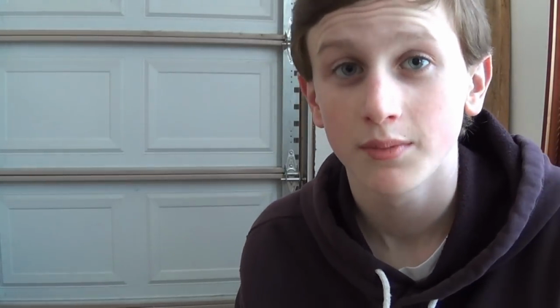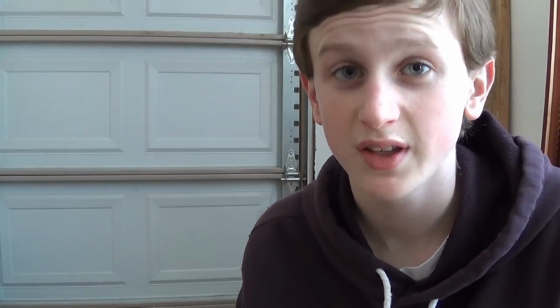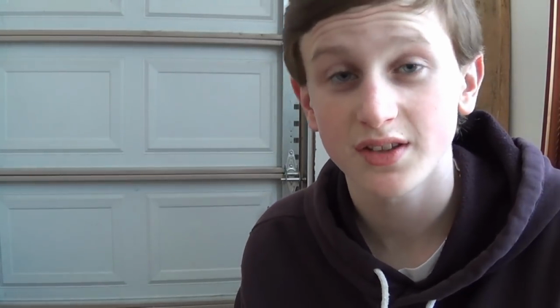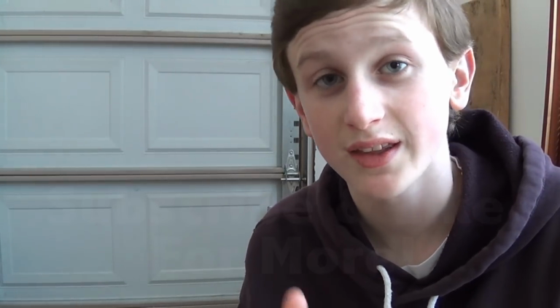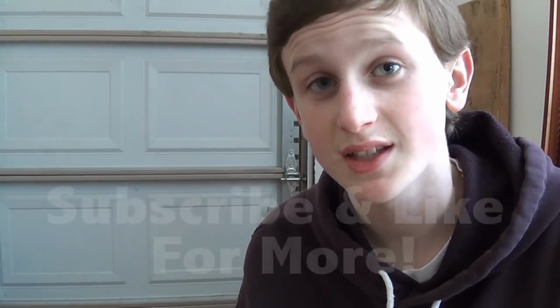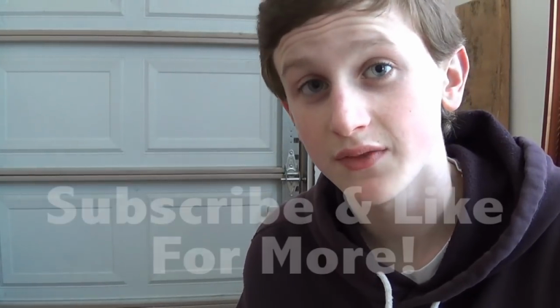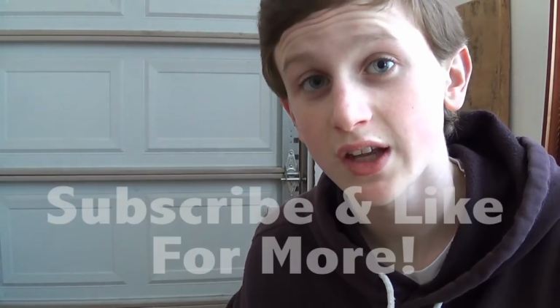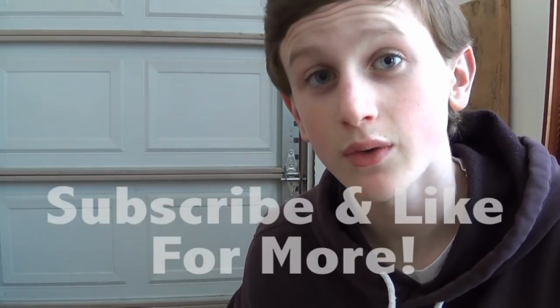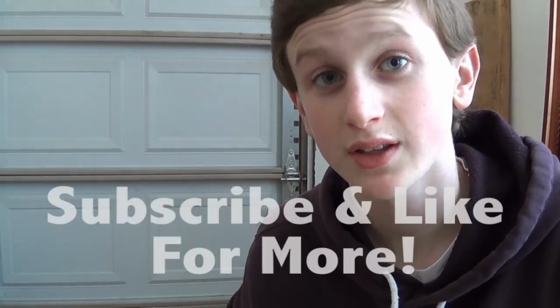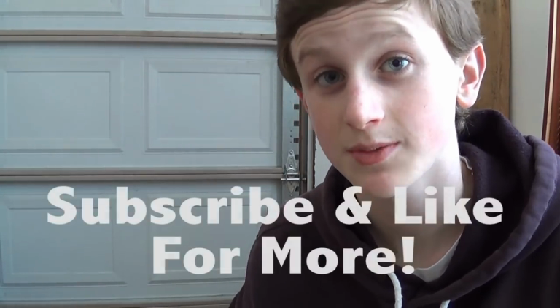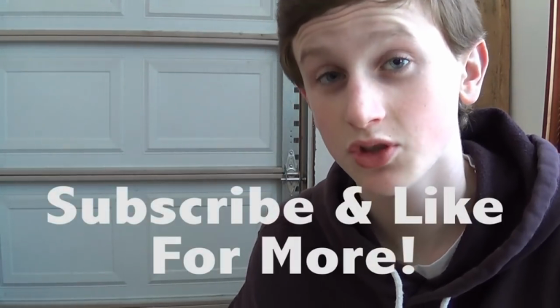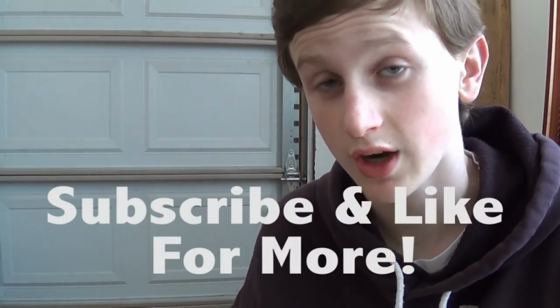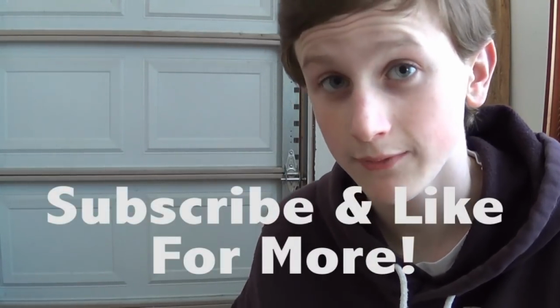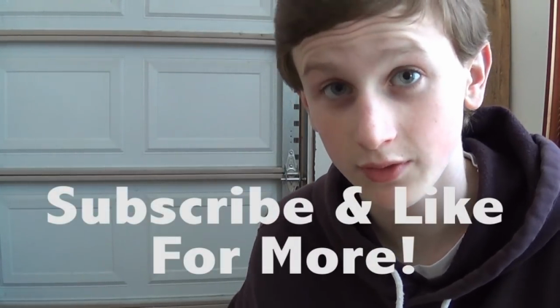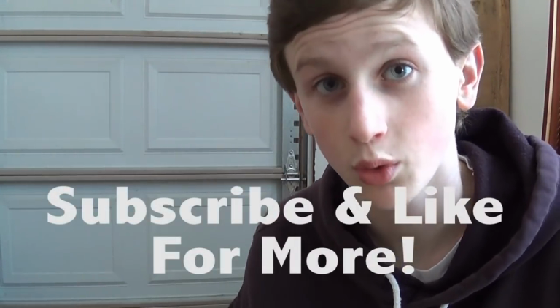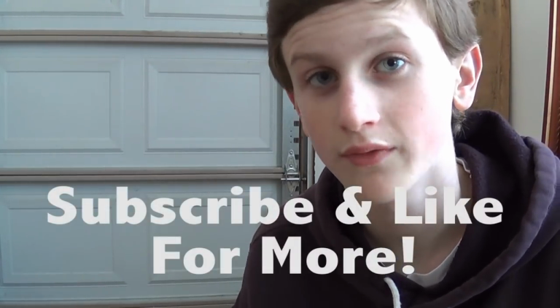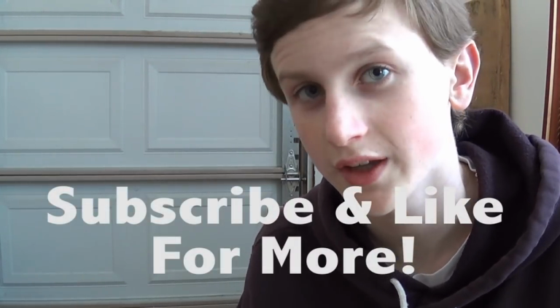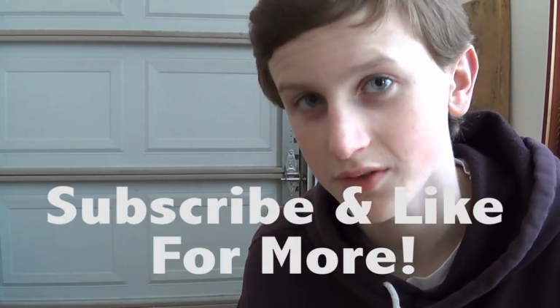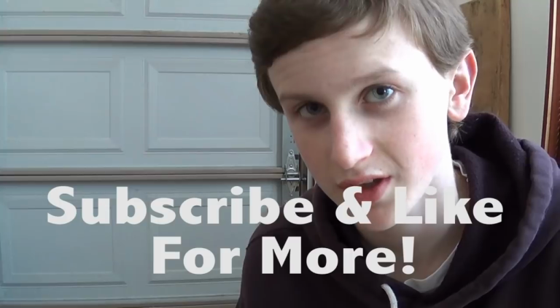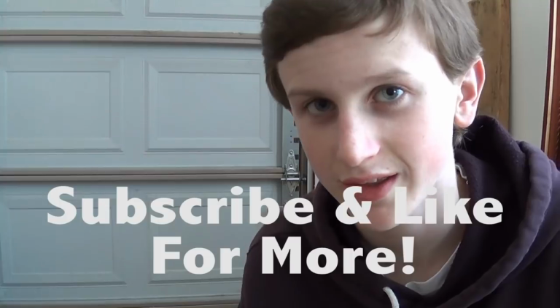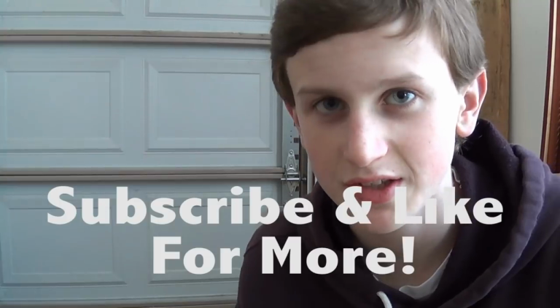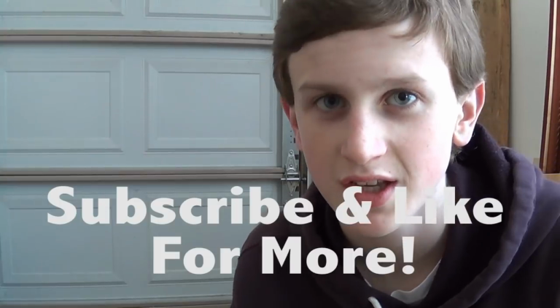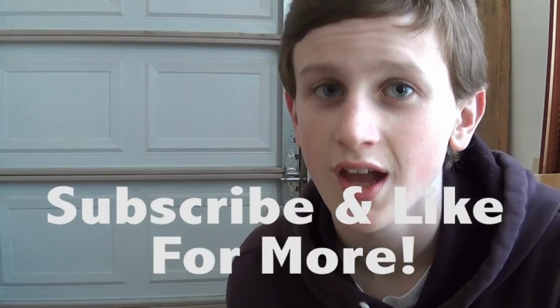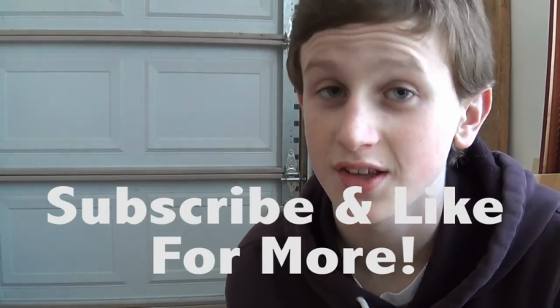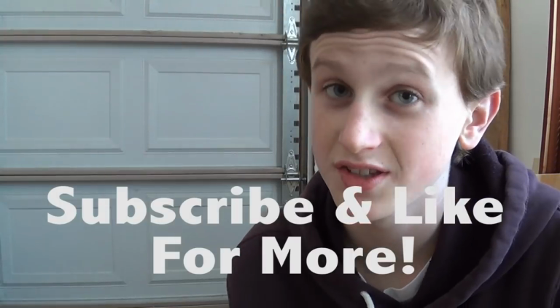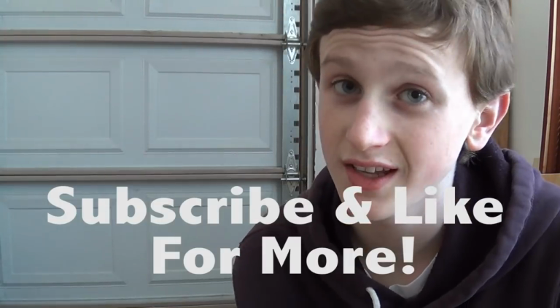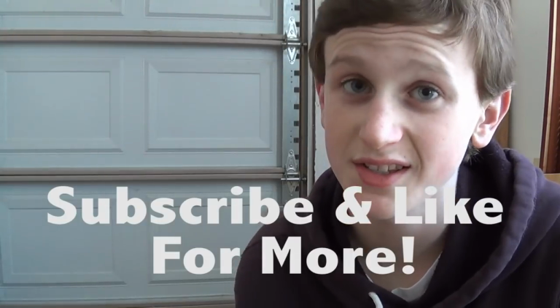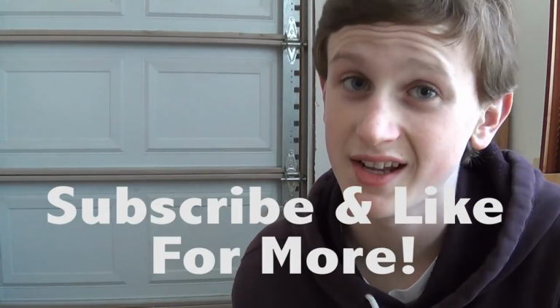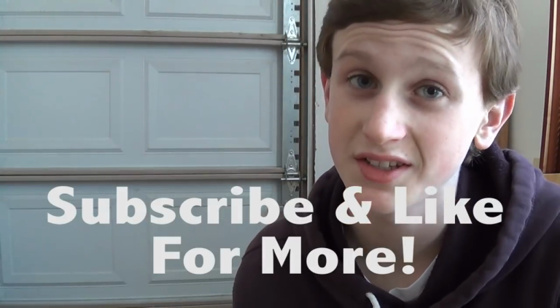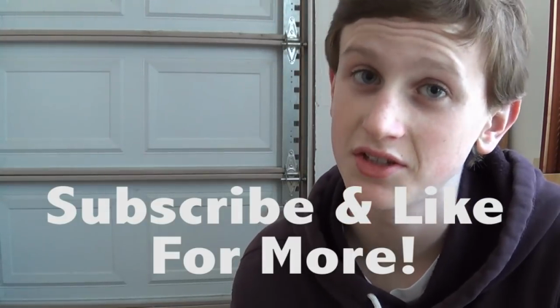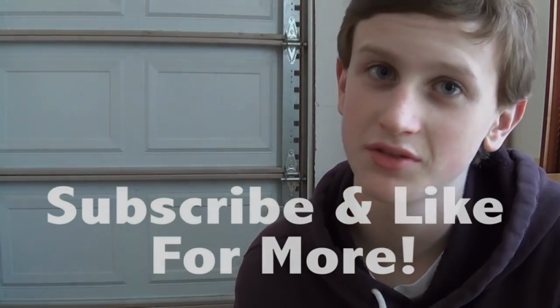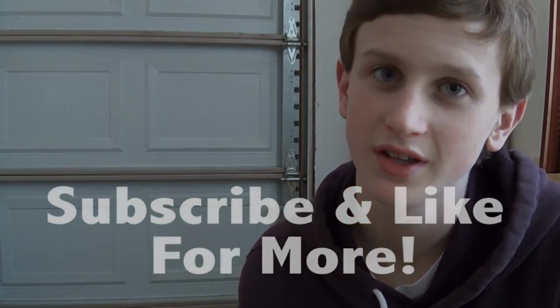Please like this video and subscribe for more videos like this. I'll see you guys next Tuesday.